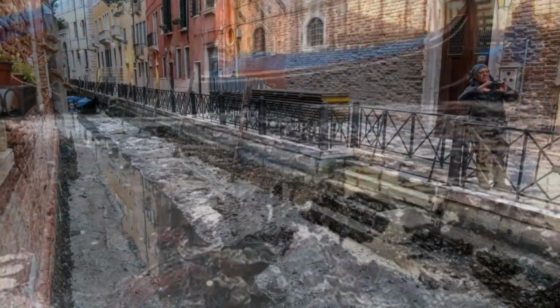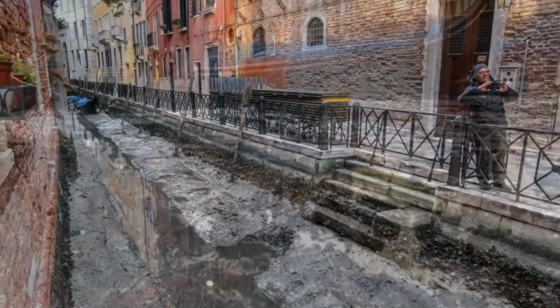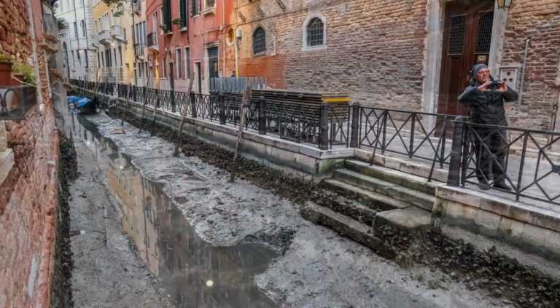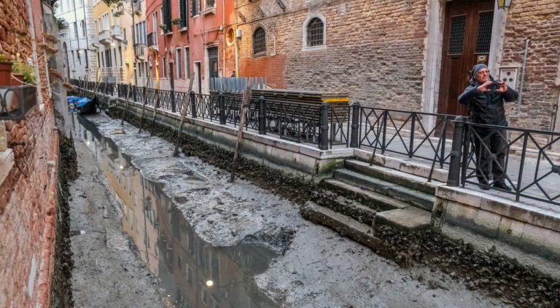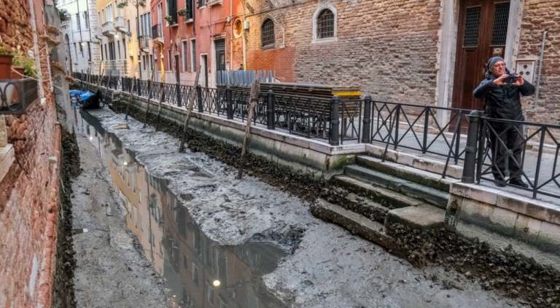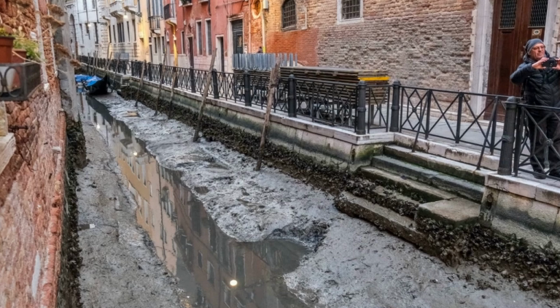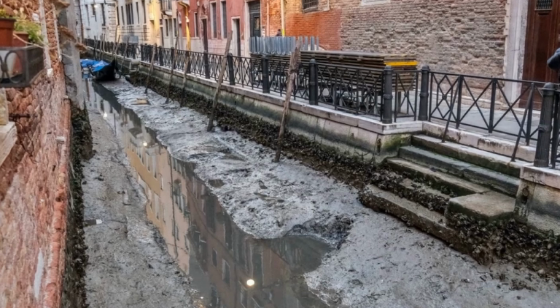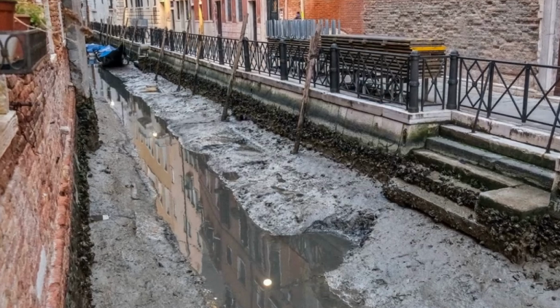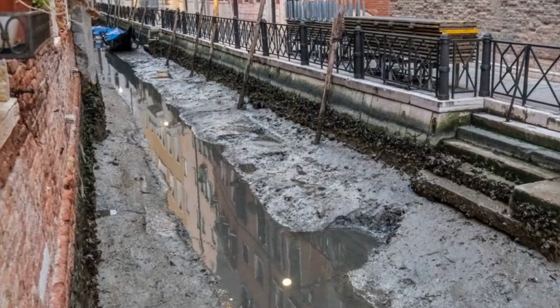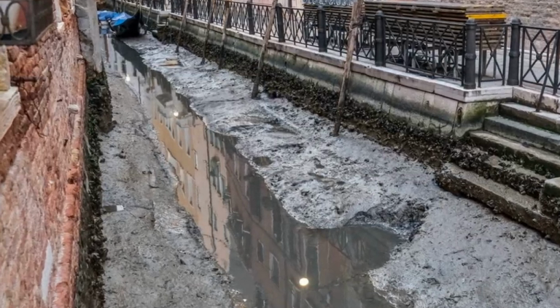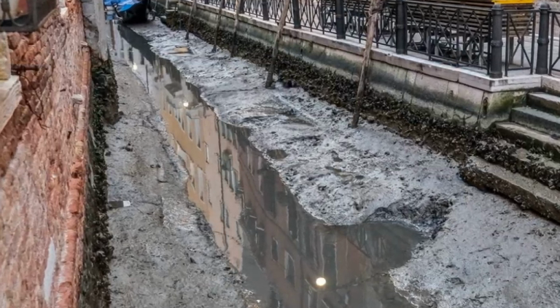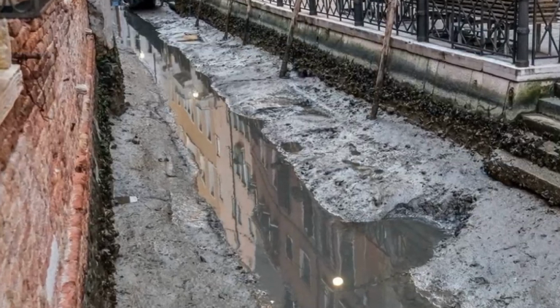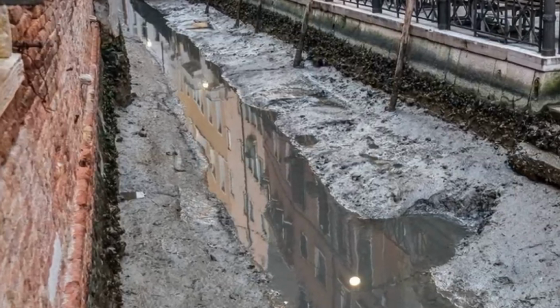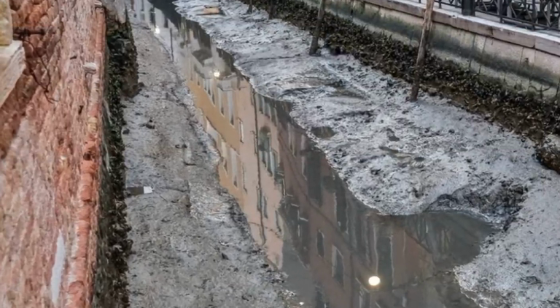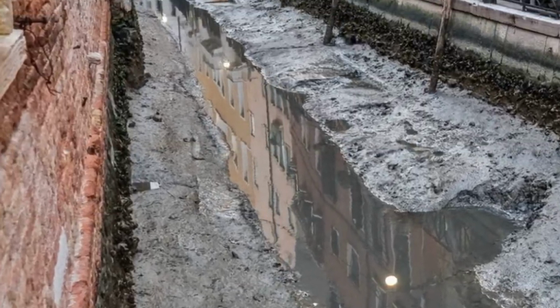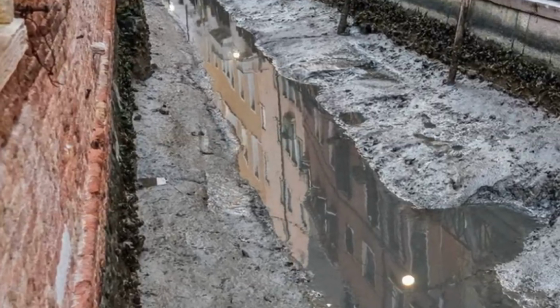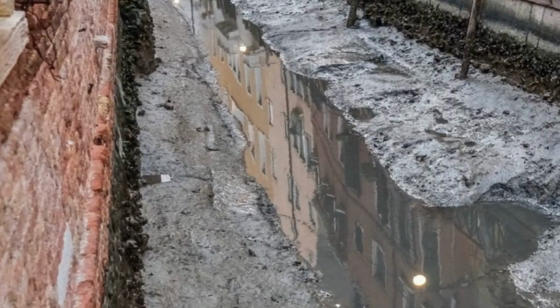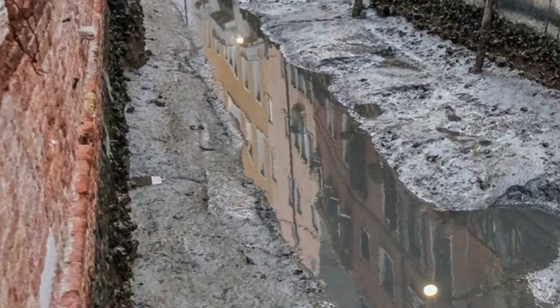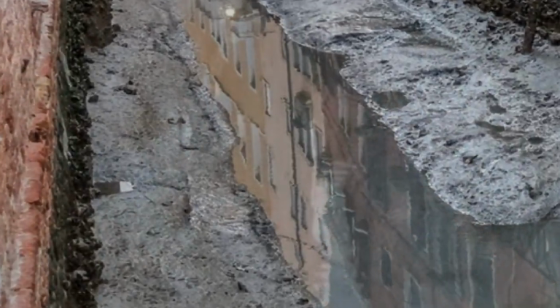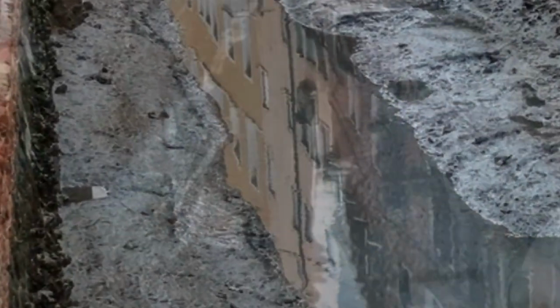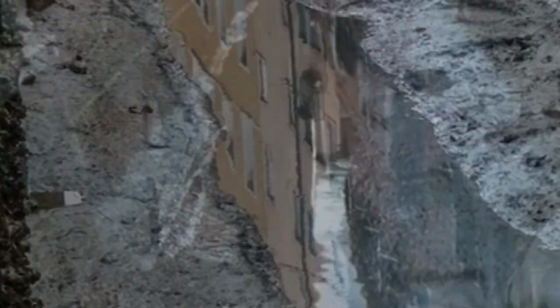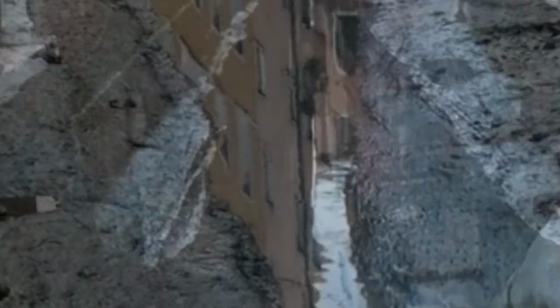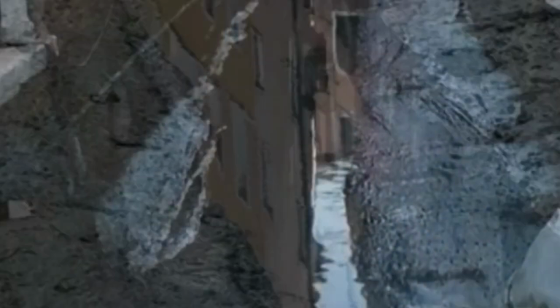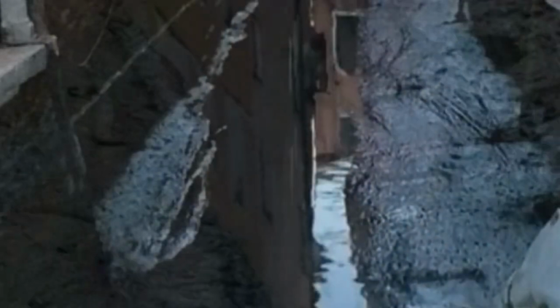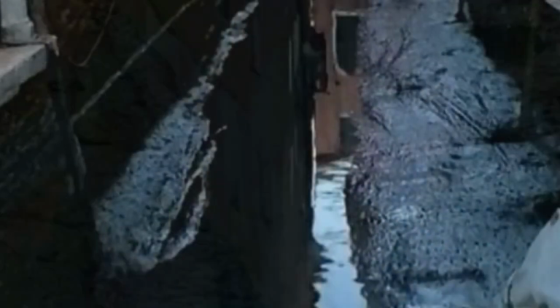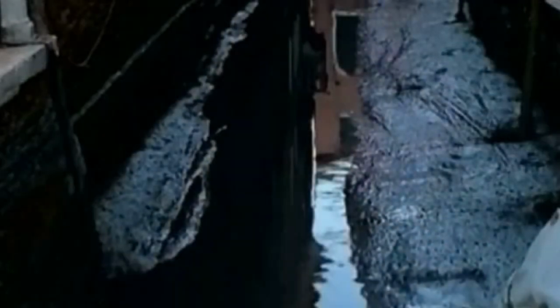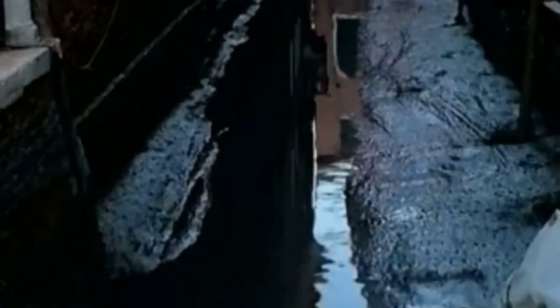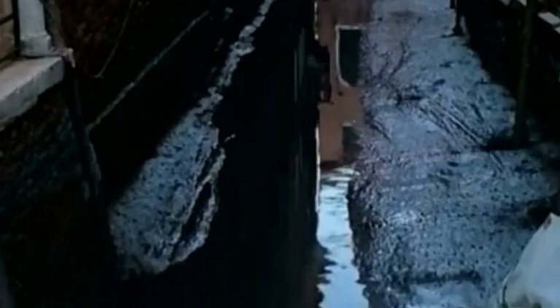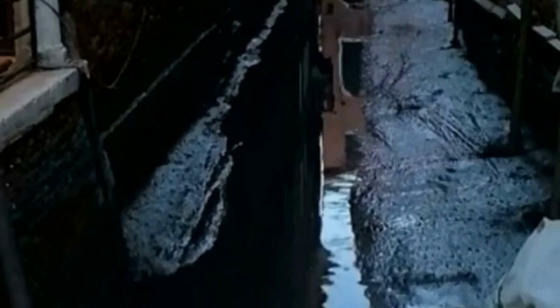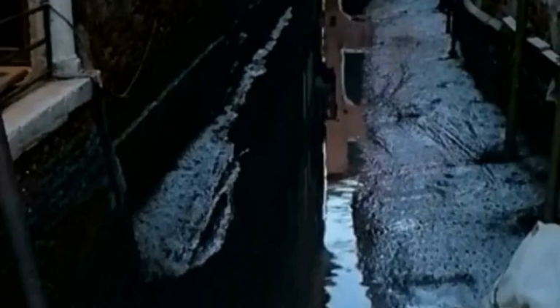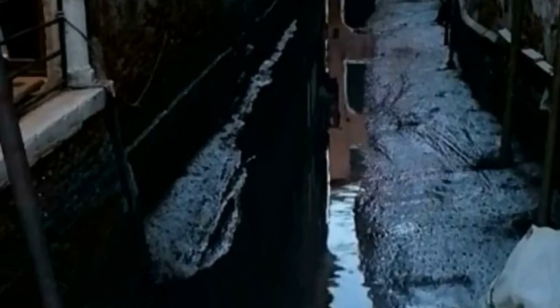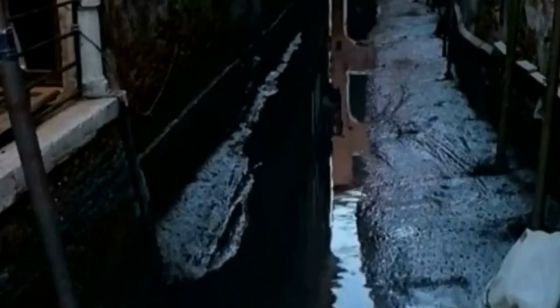But why do they hide from us that the city was originally built on land and went underwater much later? Let's discuss it in the comments.